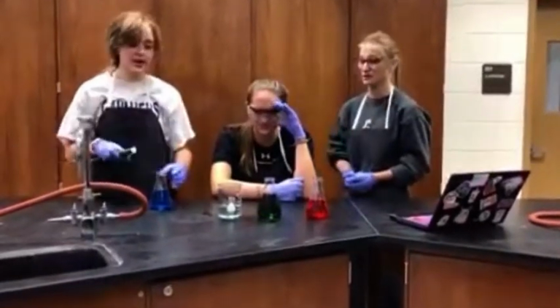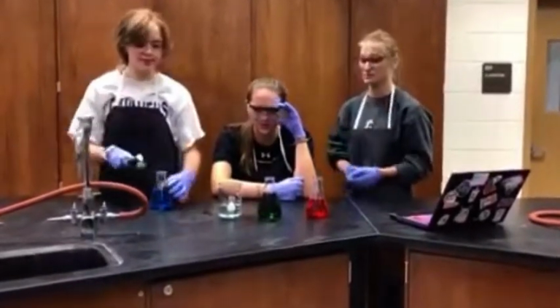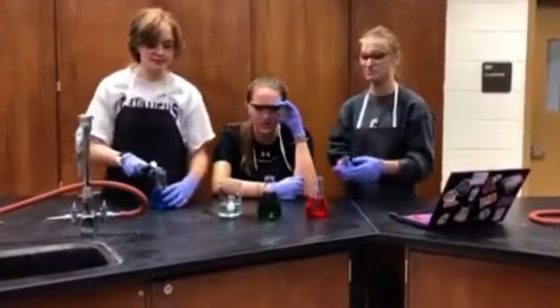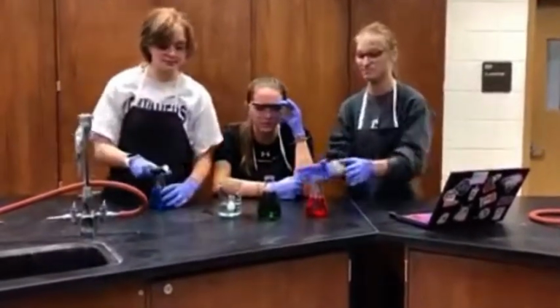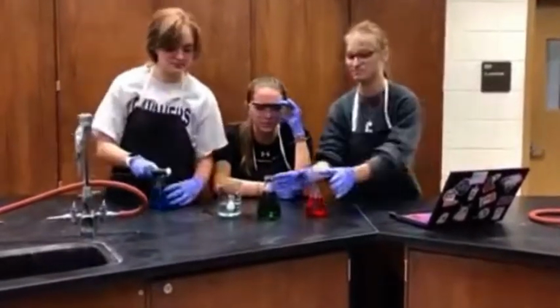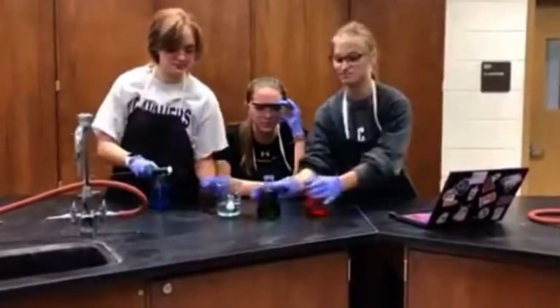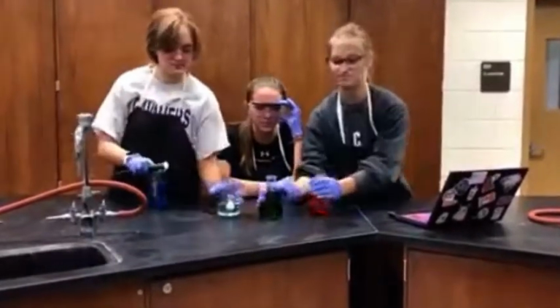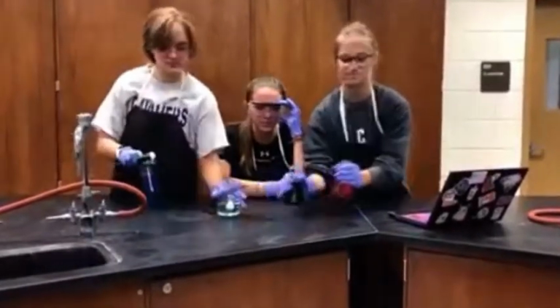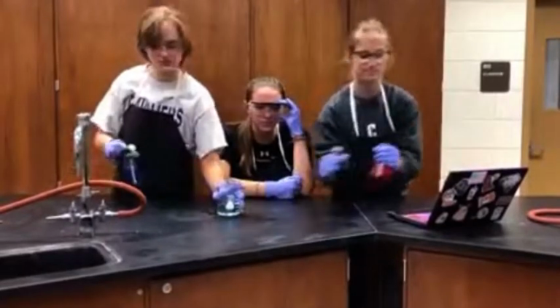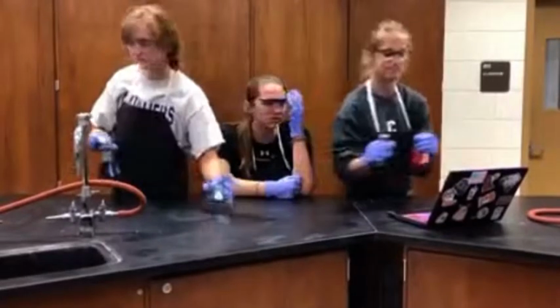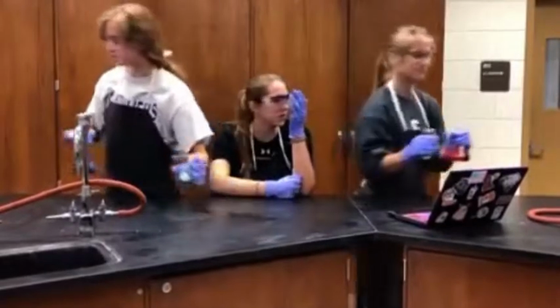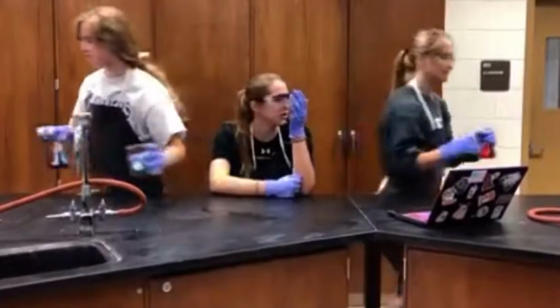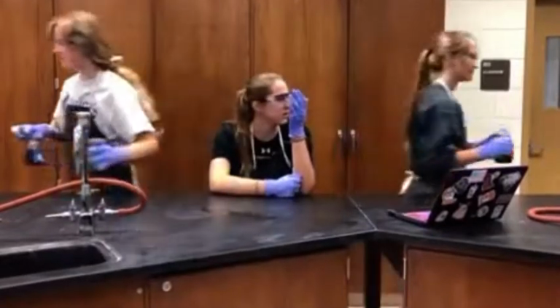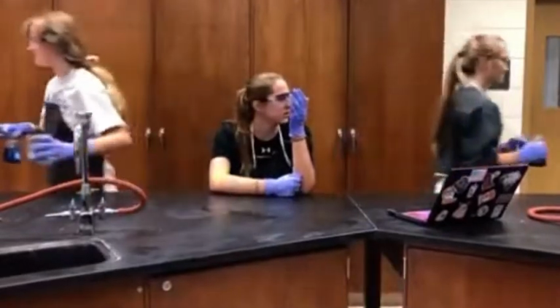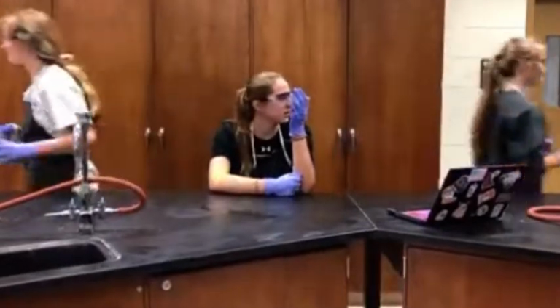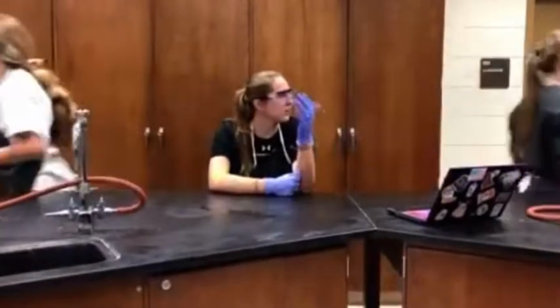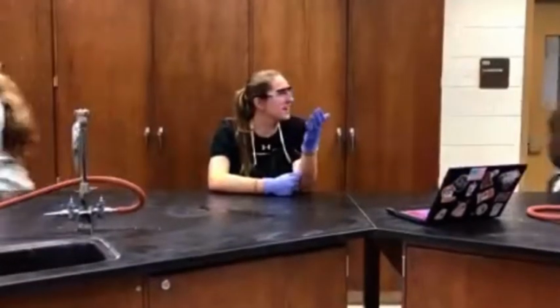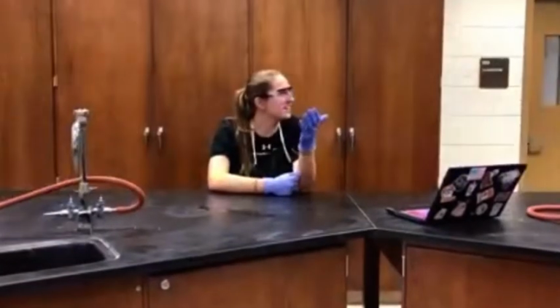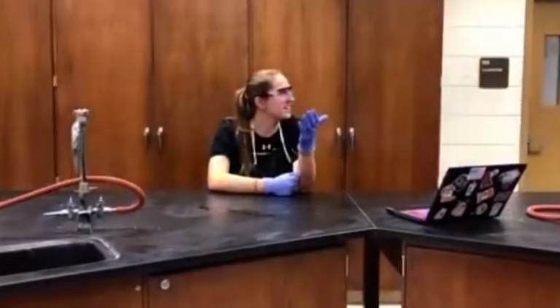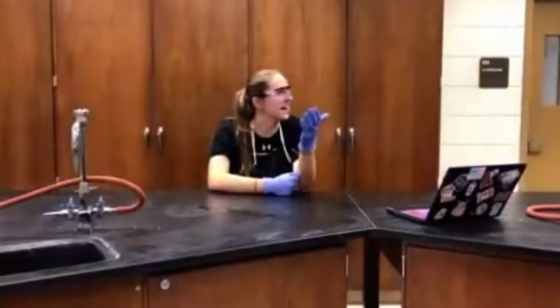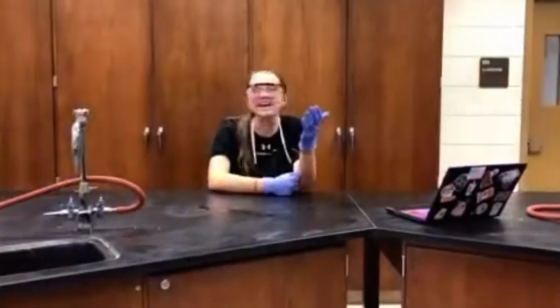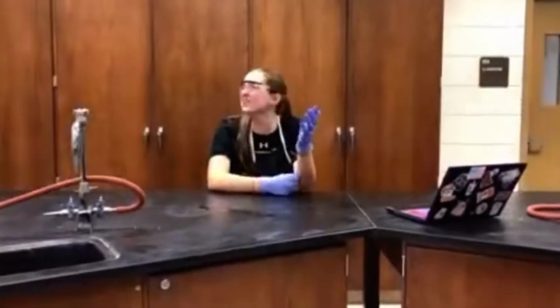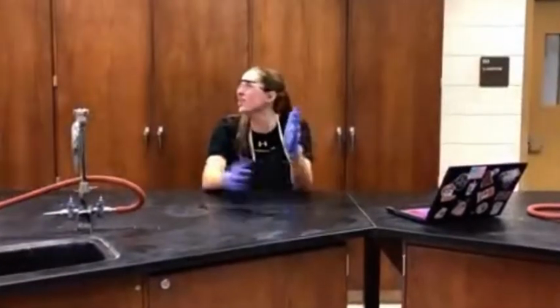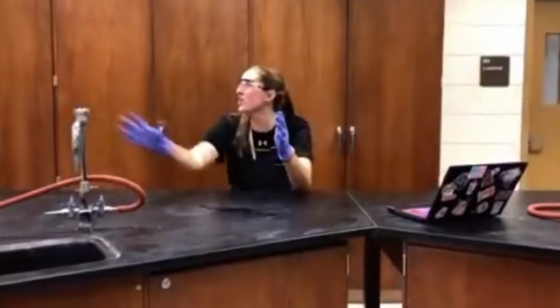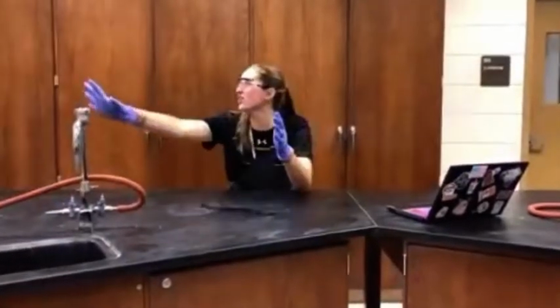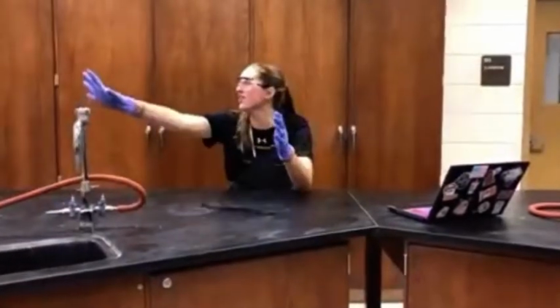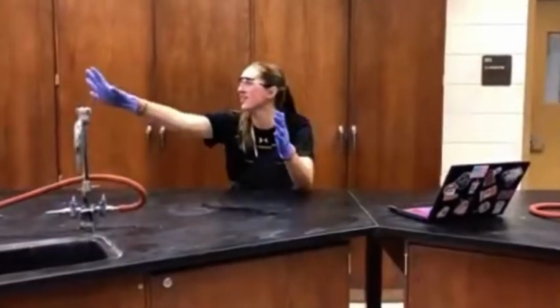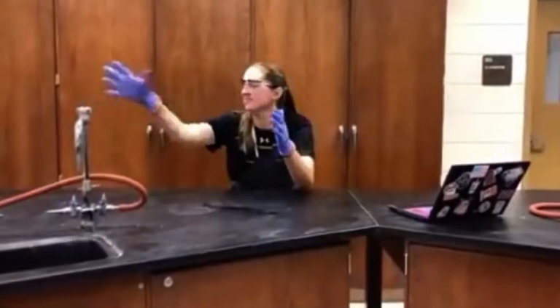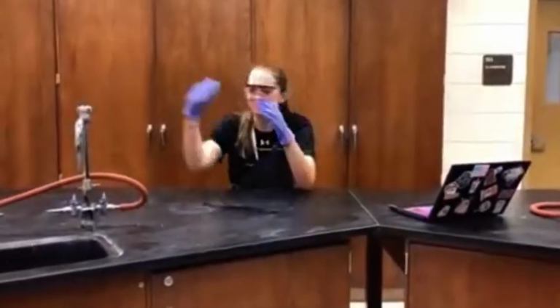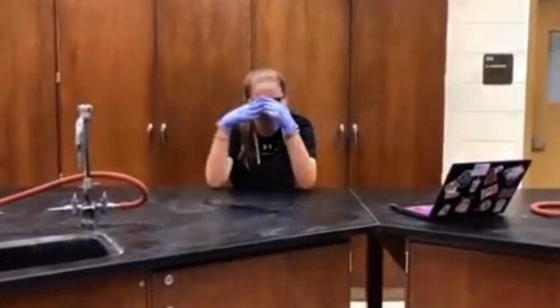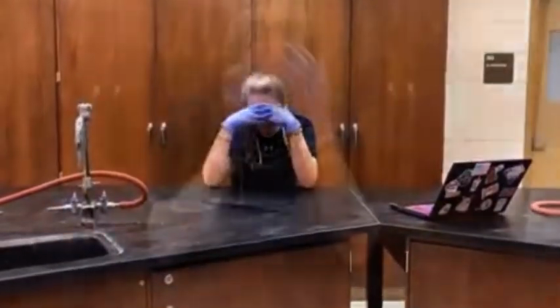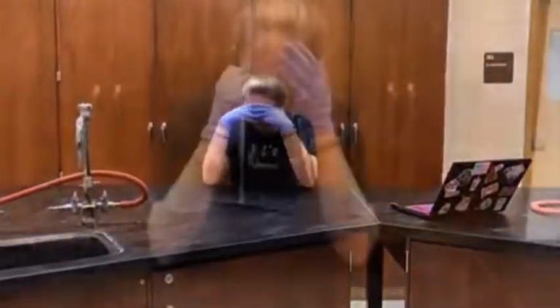Hold up. Where are you going? Wait! I can learn! Wait! I can learn!